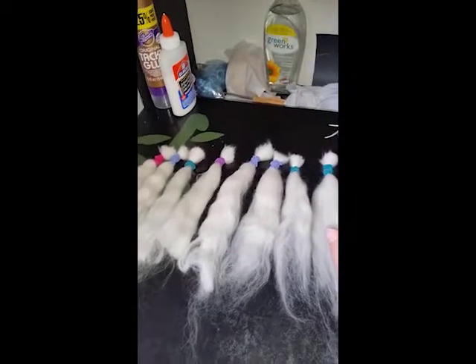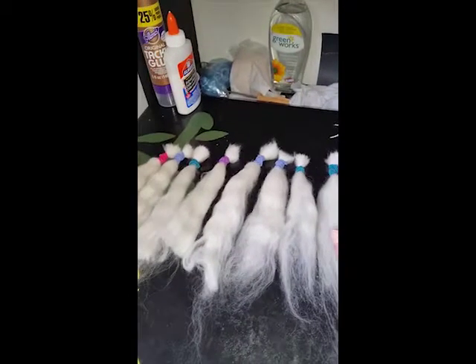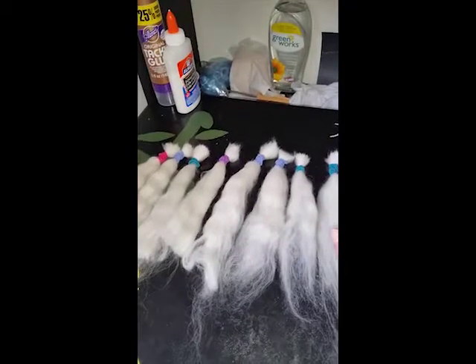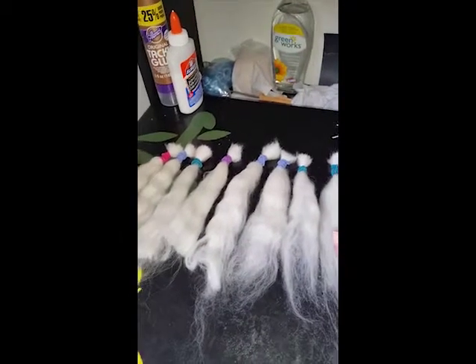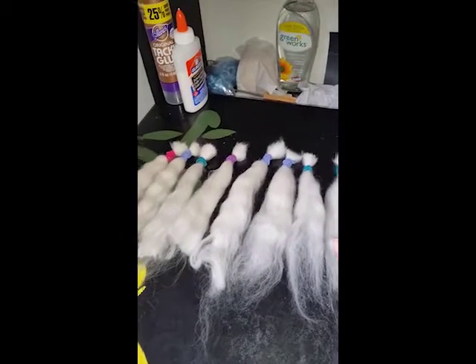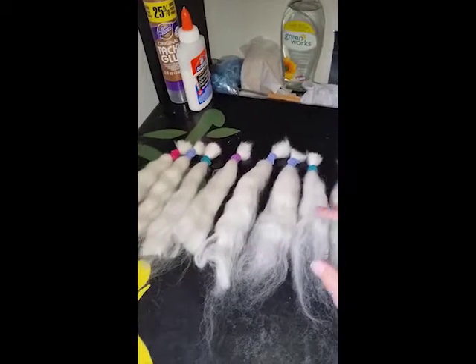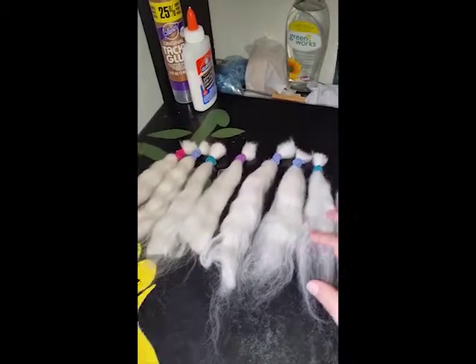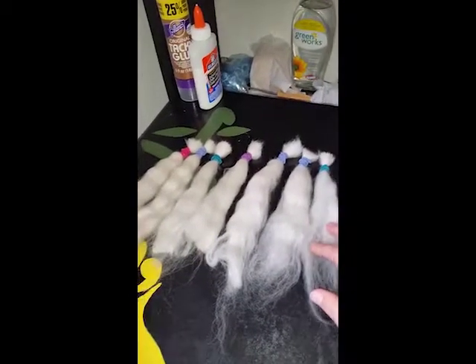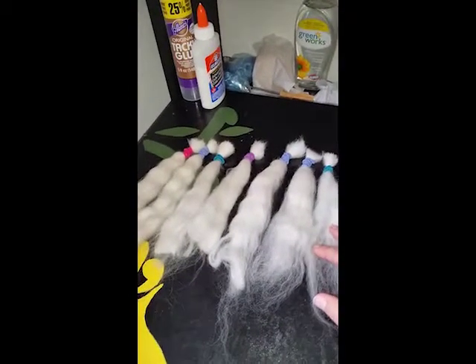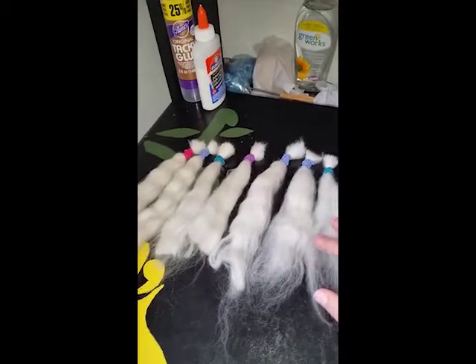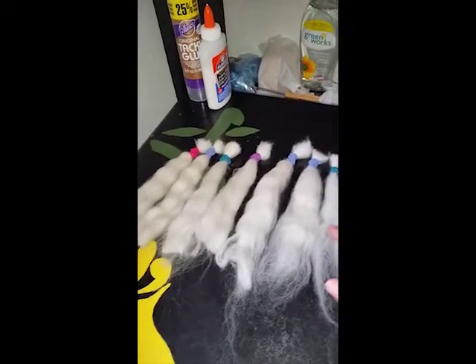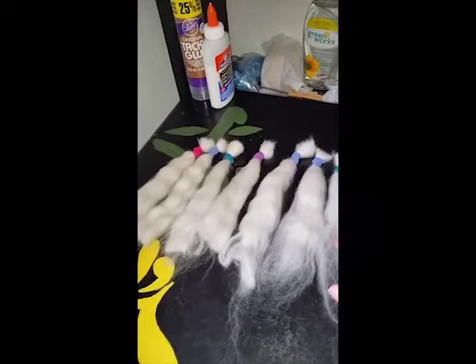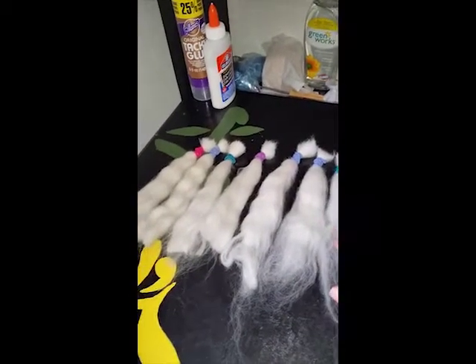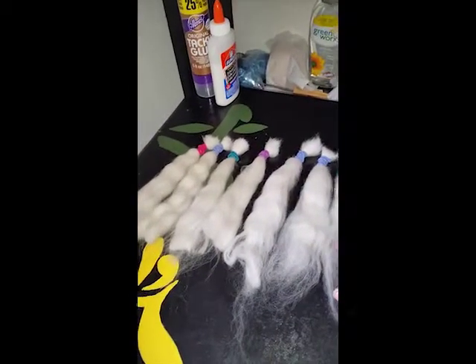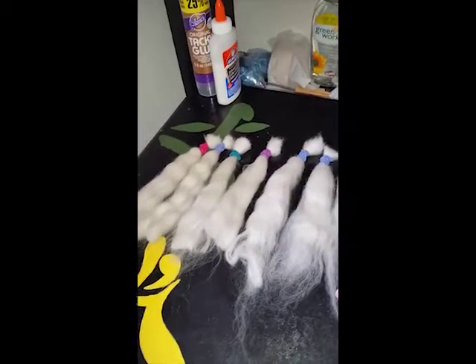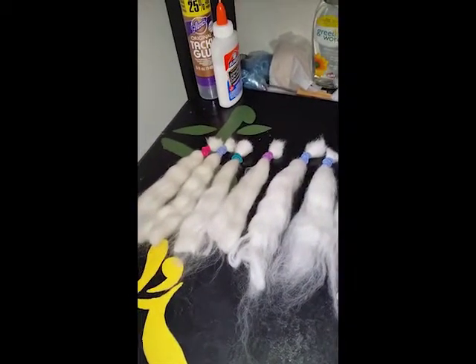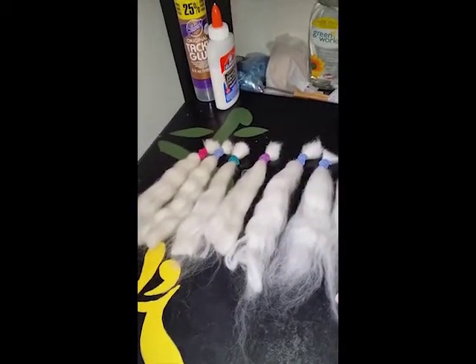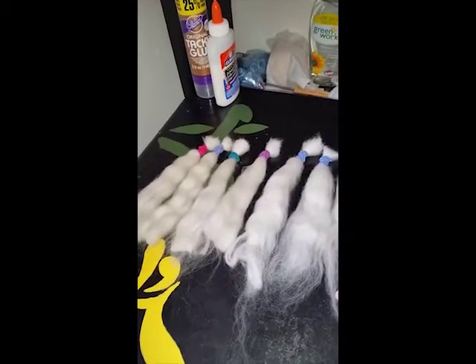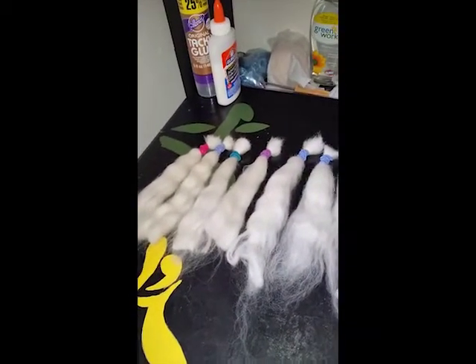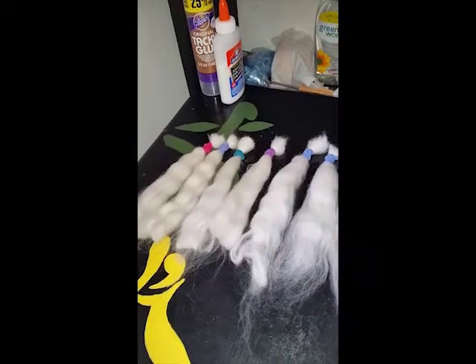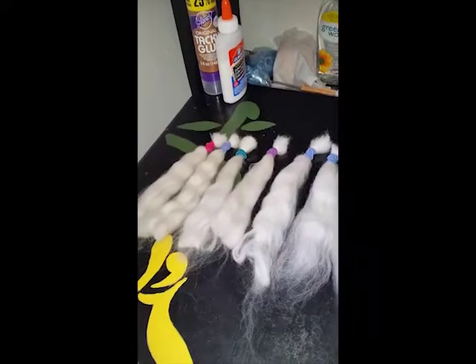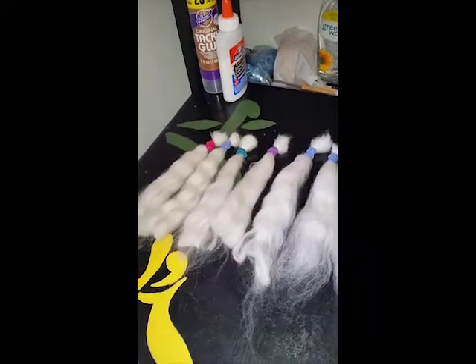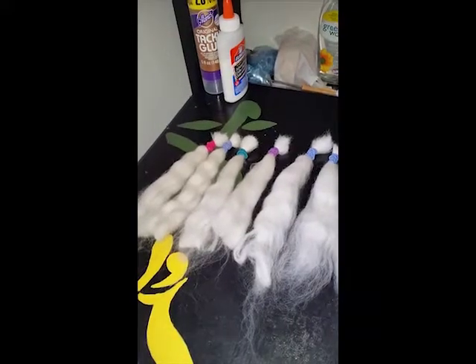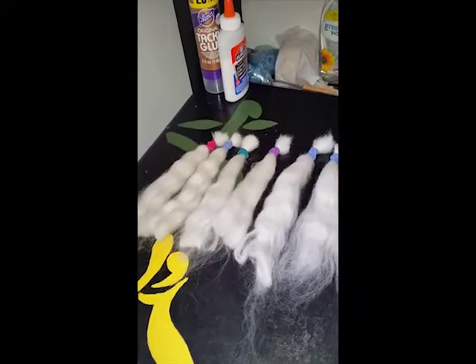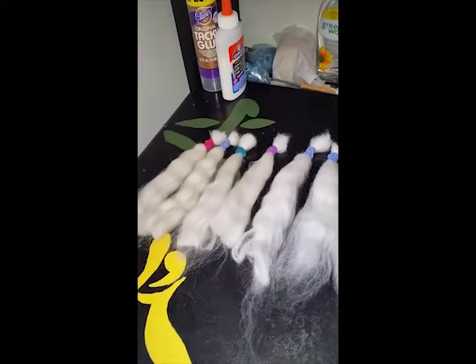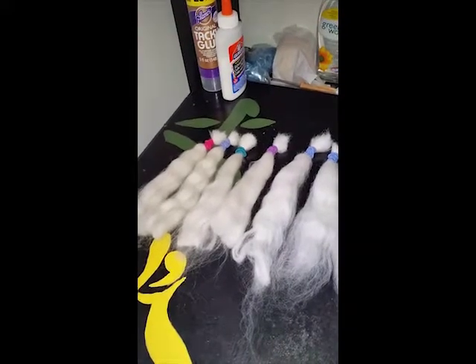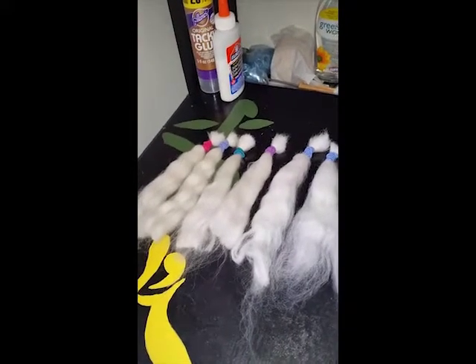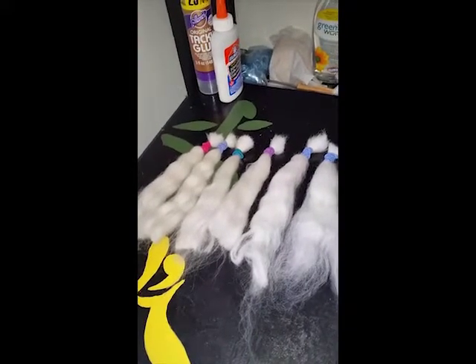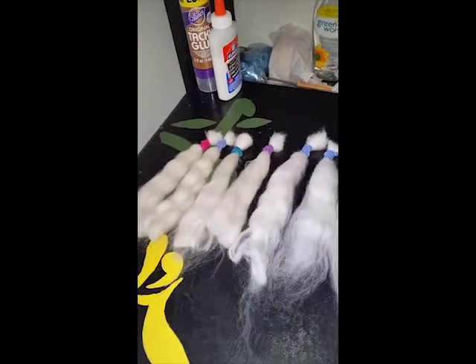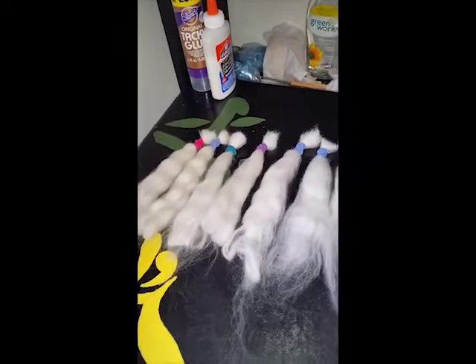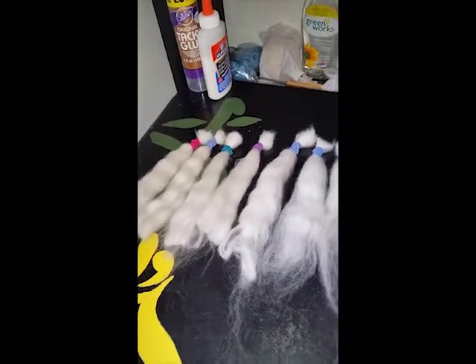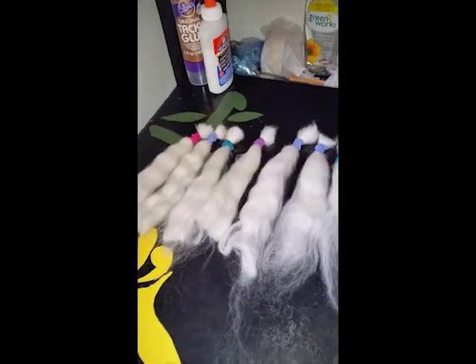I'm going to take these and get the dye set up, and I'll show you what I'm using today, and I'll be right back.